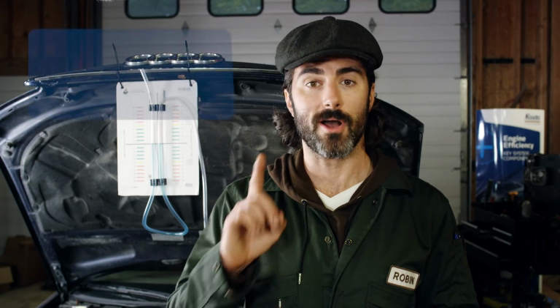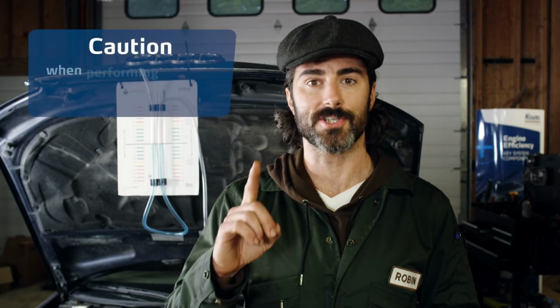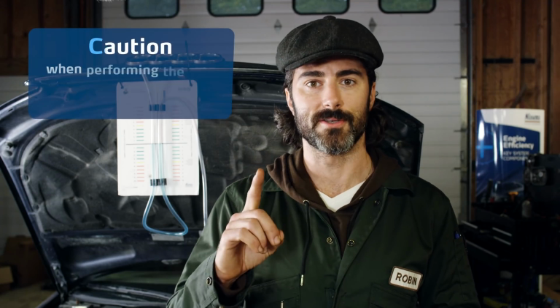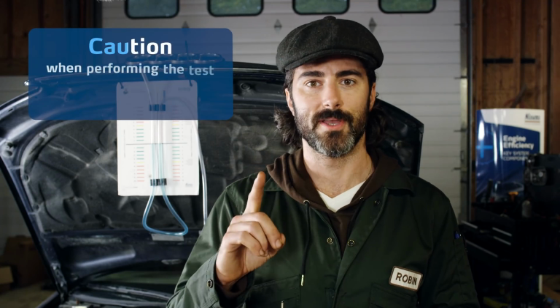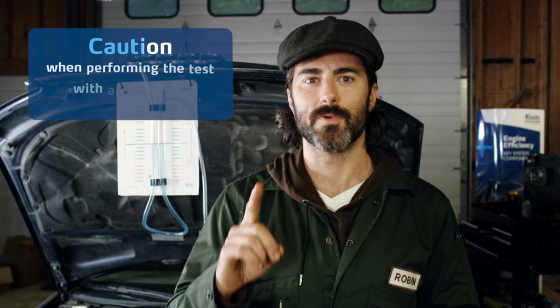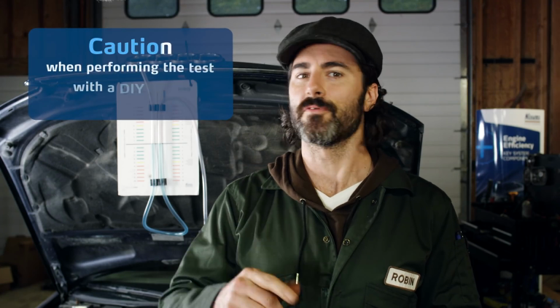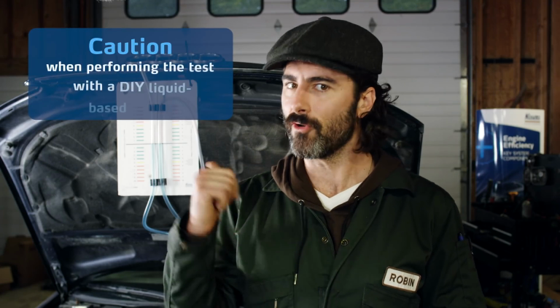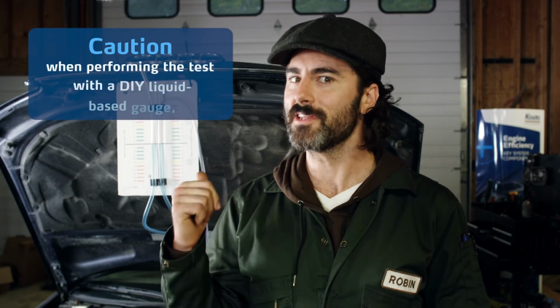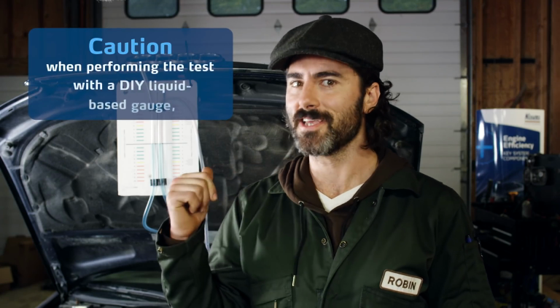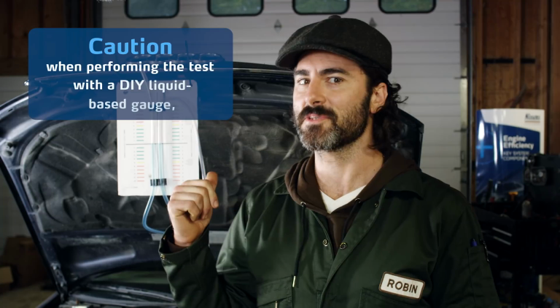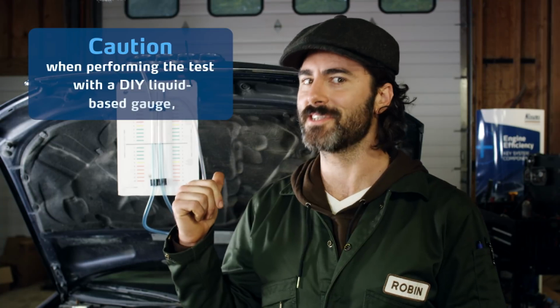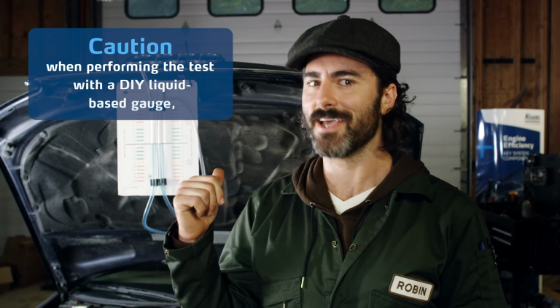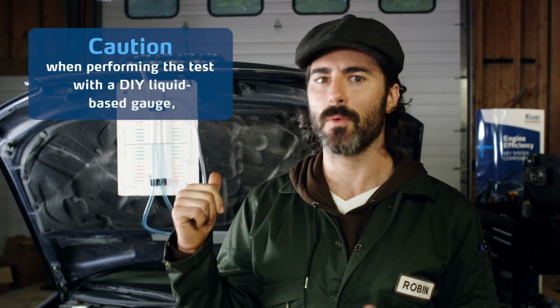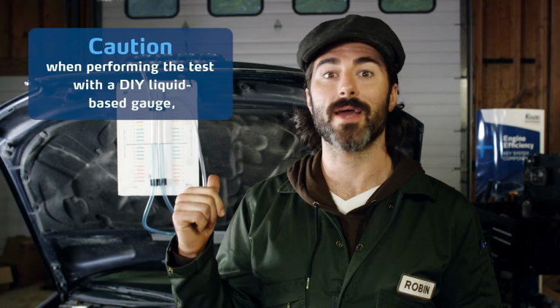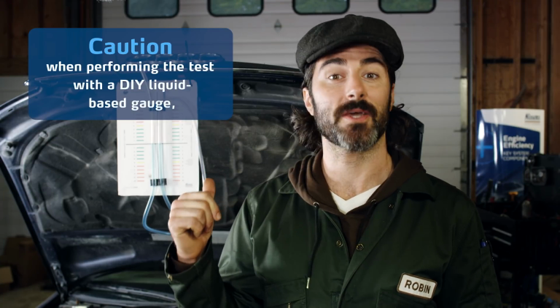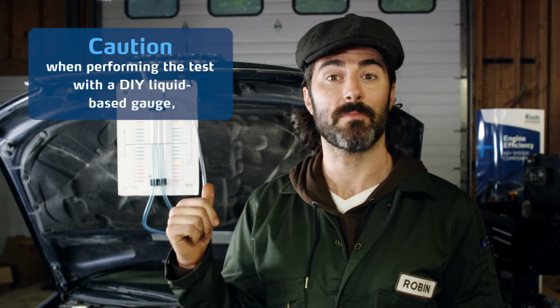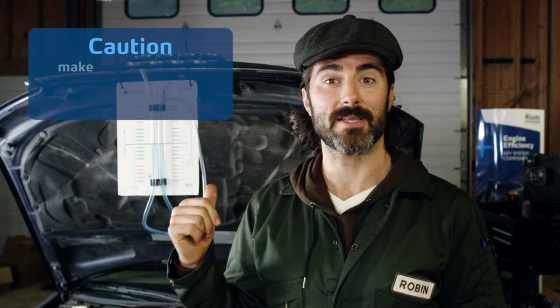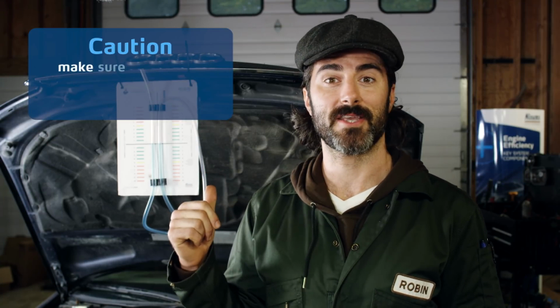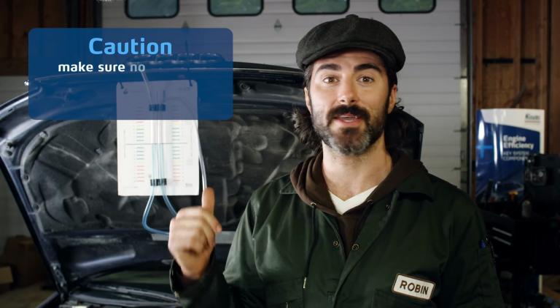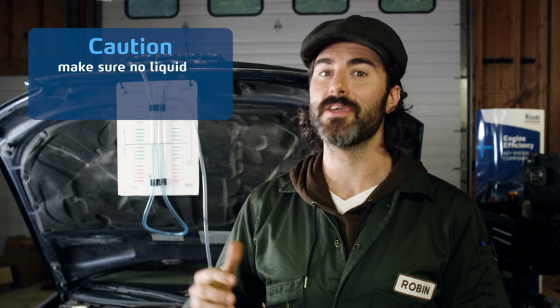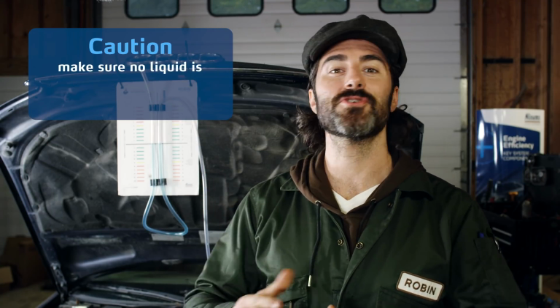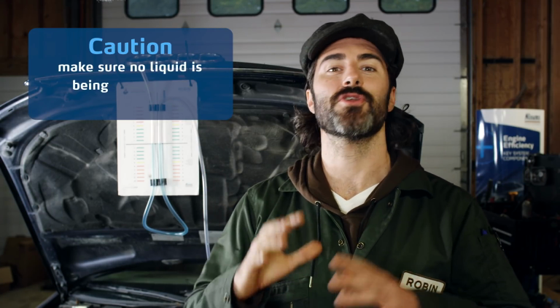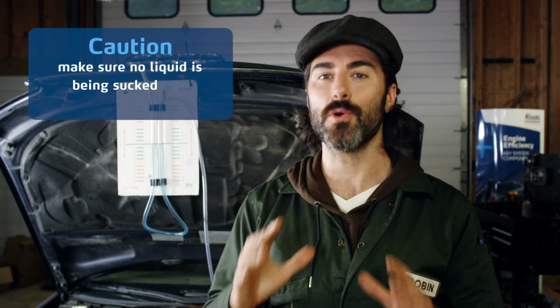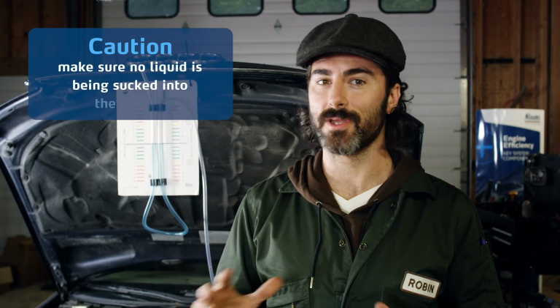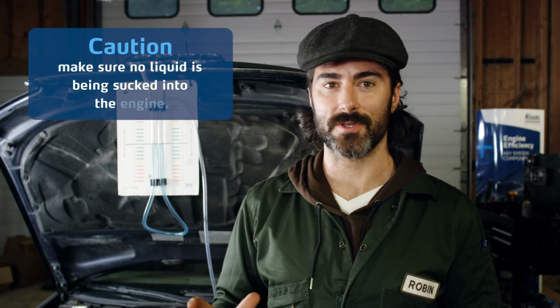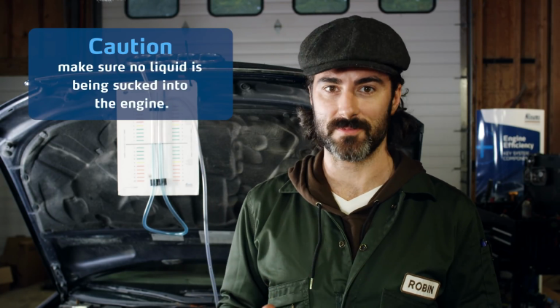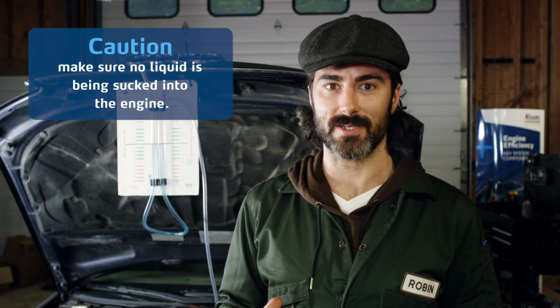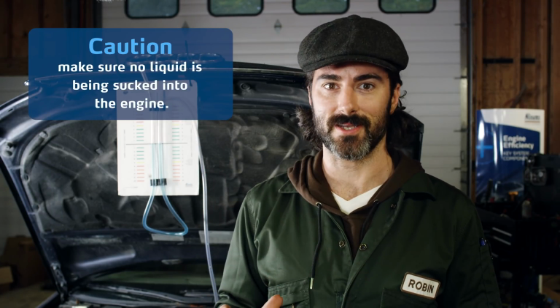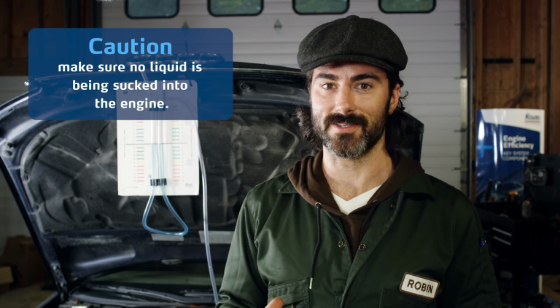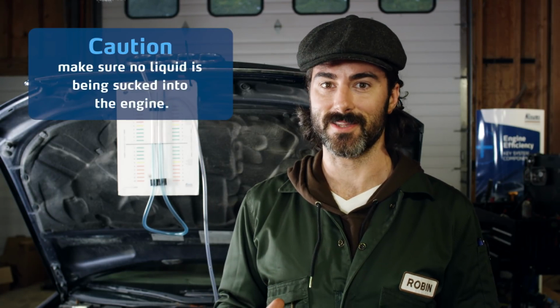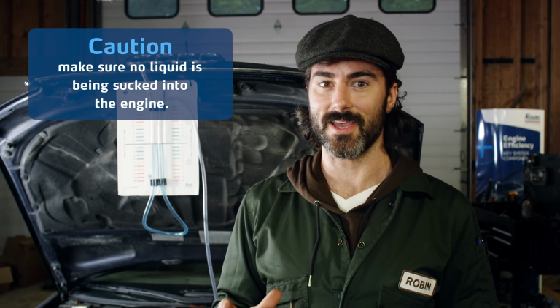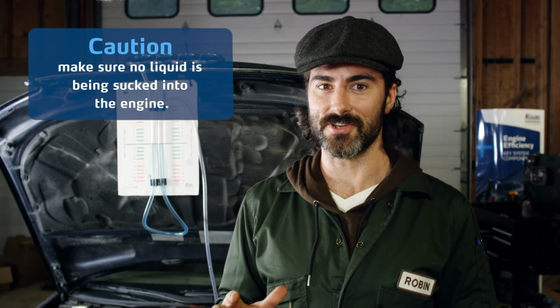CAUTION! When performing the test with a DIY liquid-based gauge, make sure no liquid is being sucked into the engine.